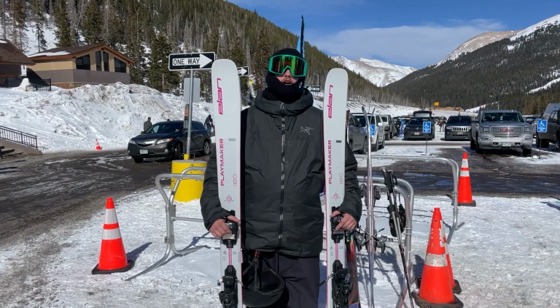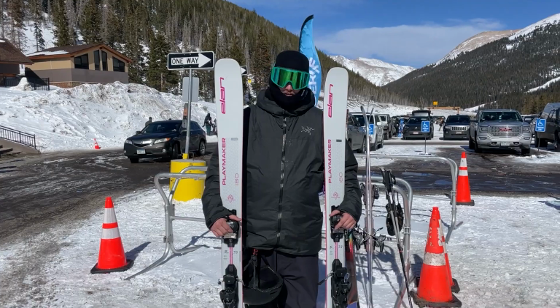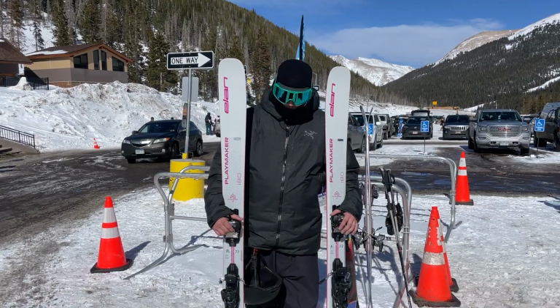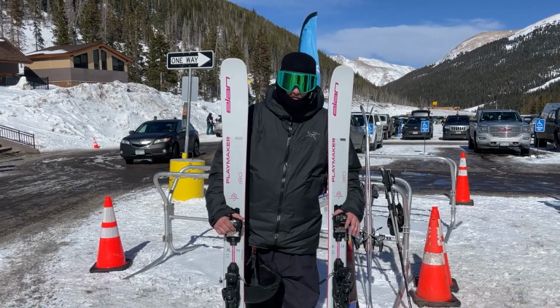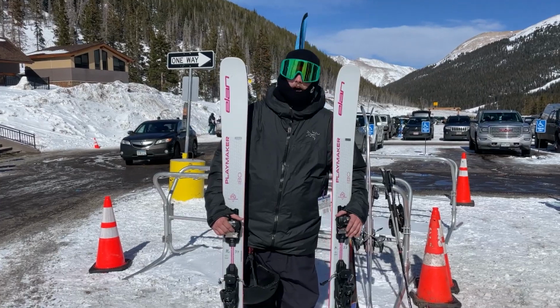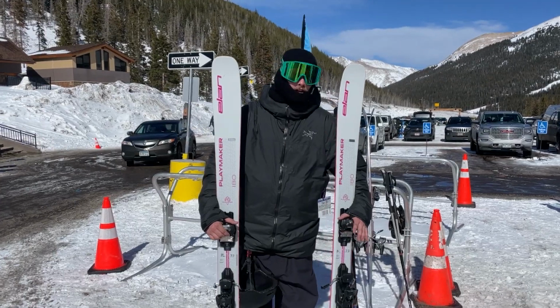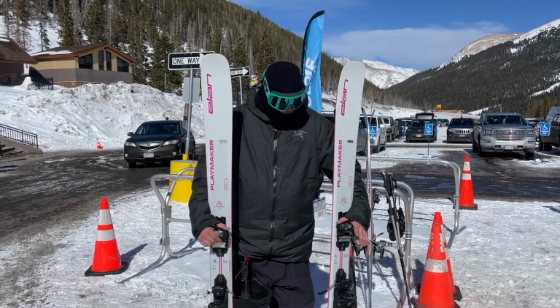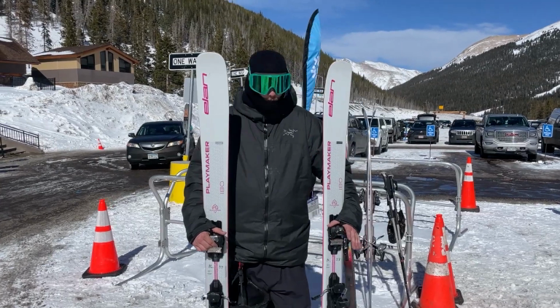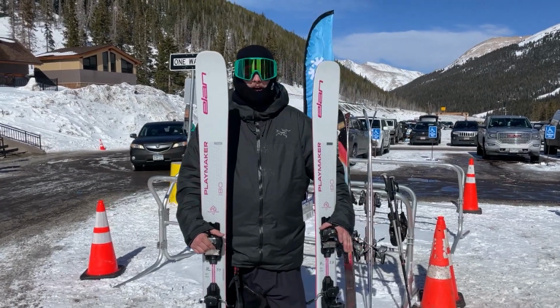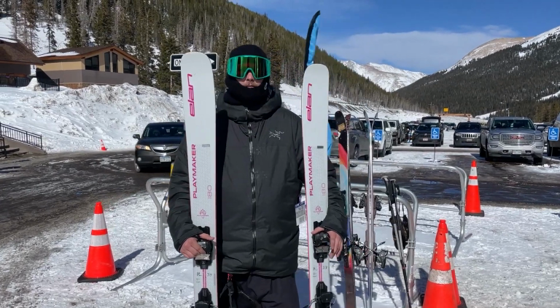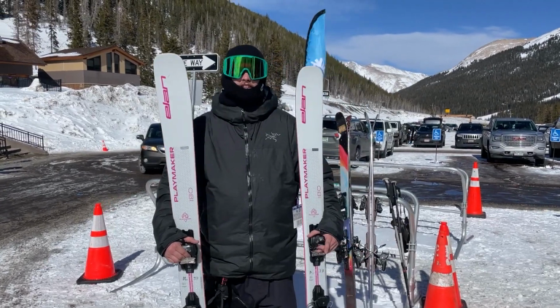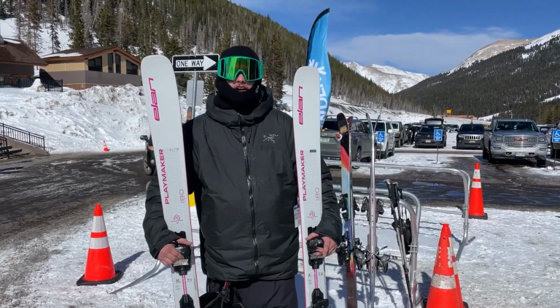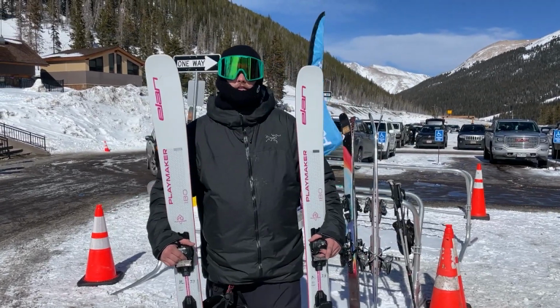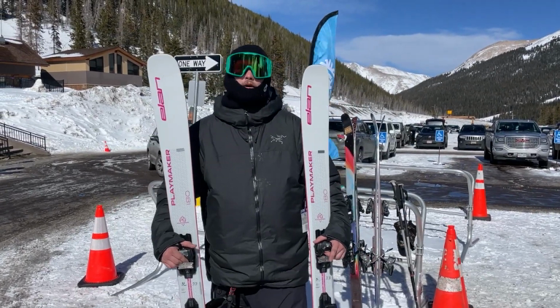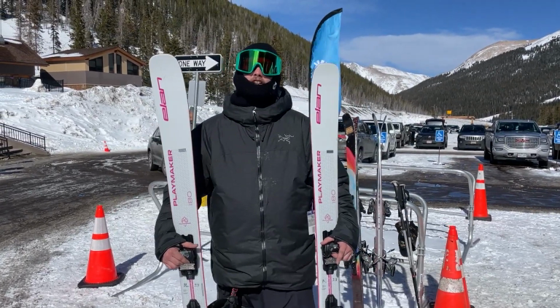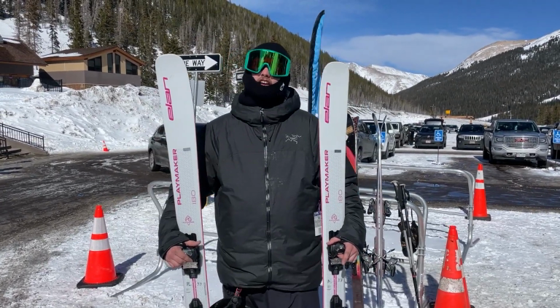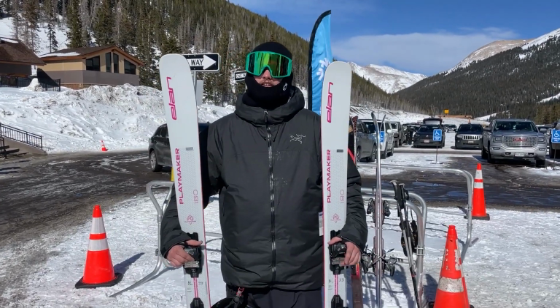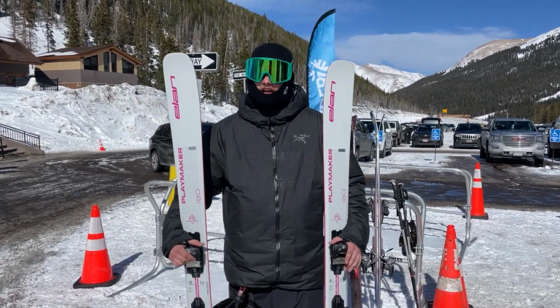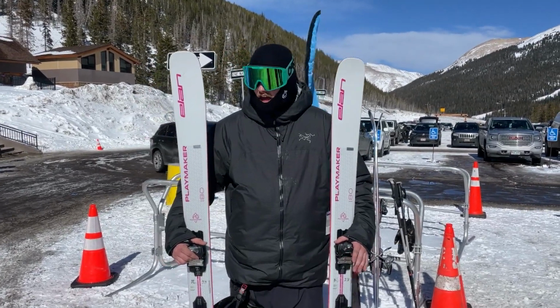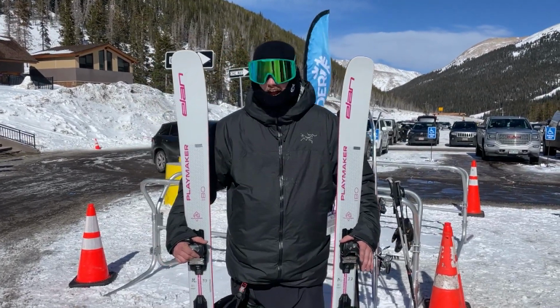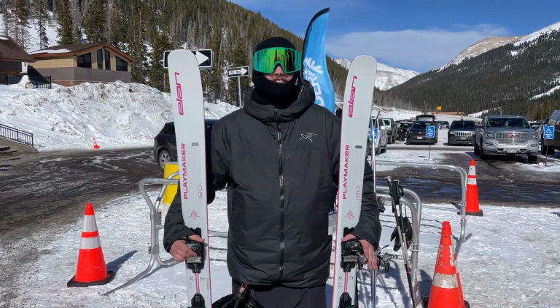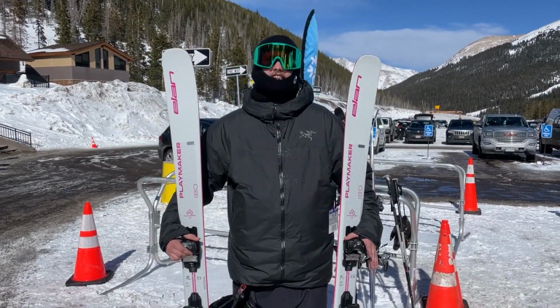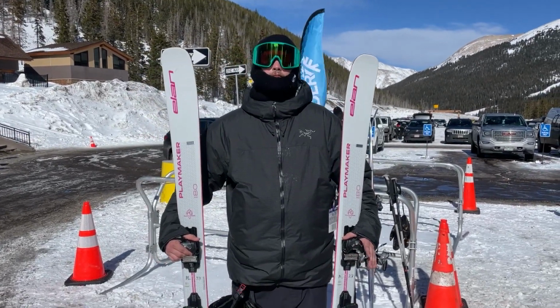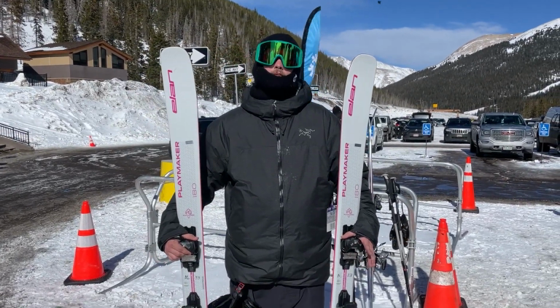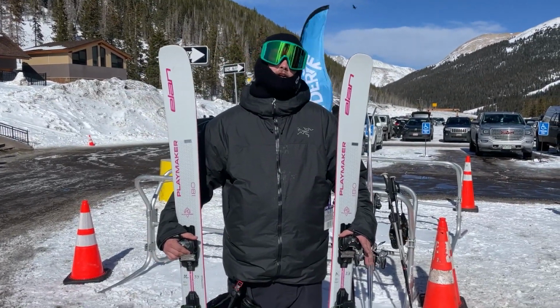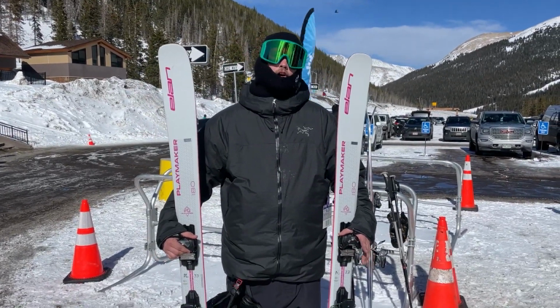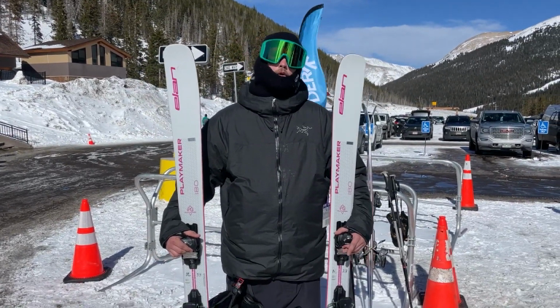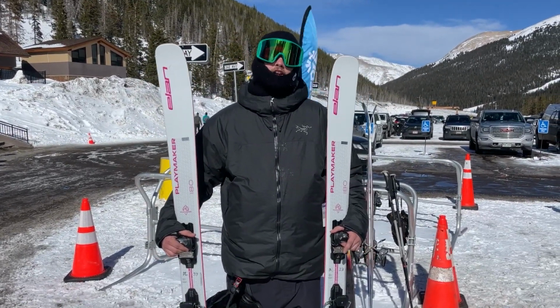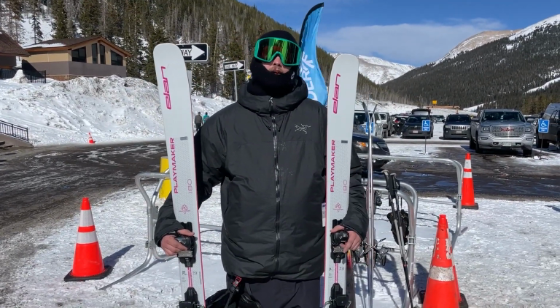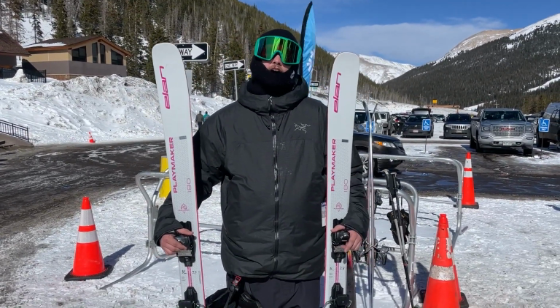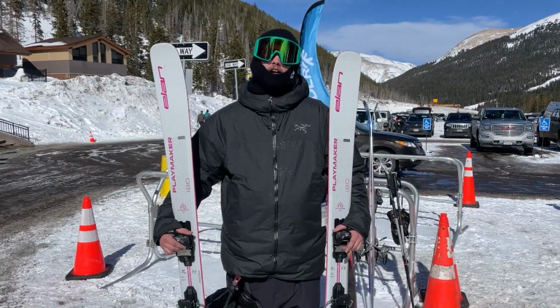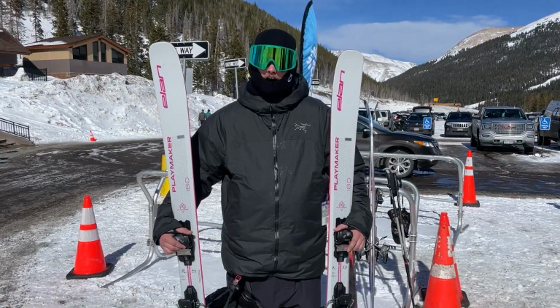What's up, everybody? I'm Ben. I'm a tech over at Powder7, and I got to ski the Playmaker 101 today by Elan.